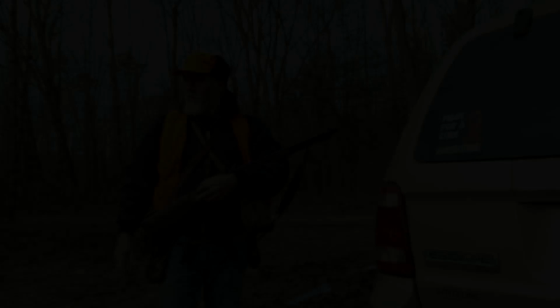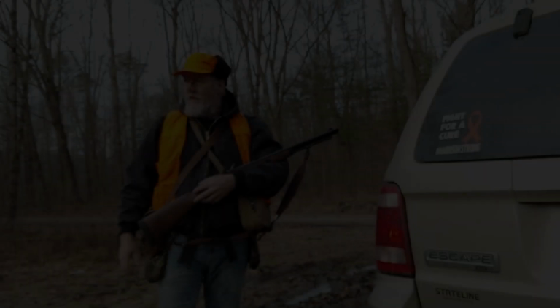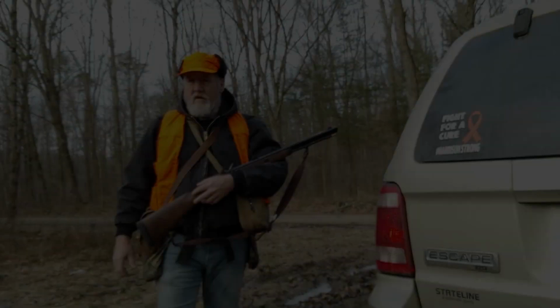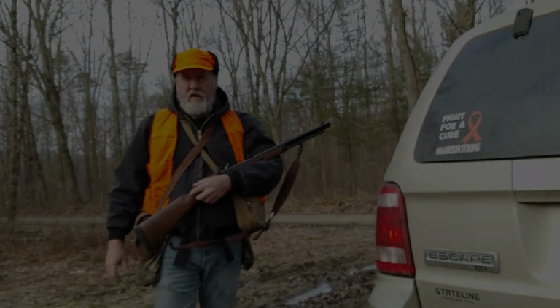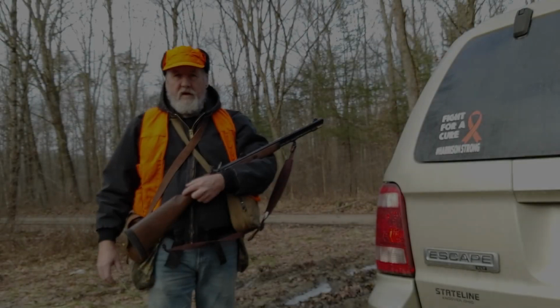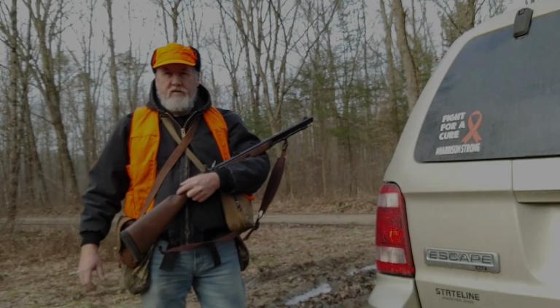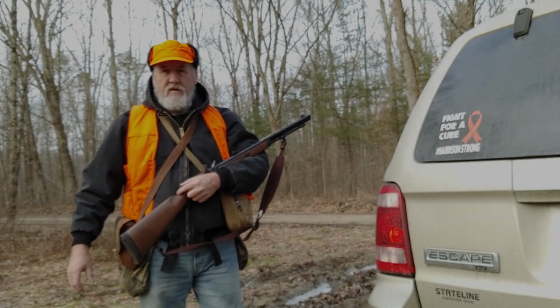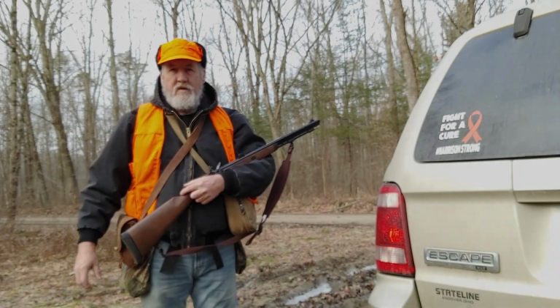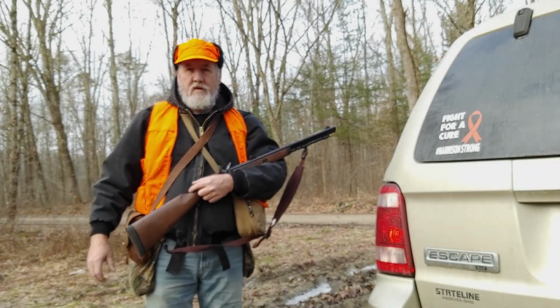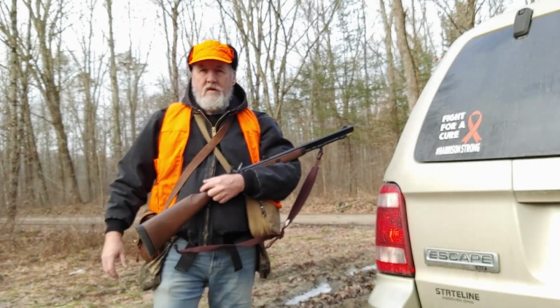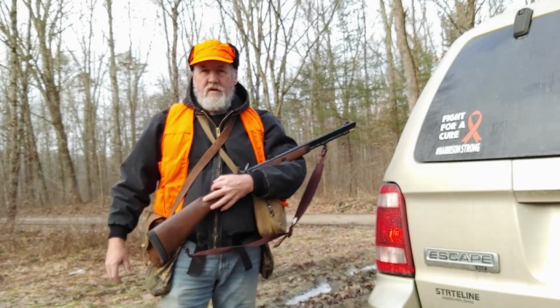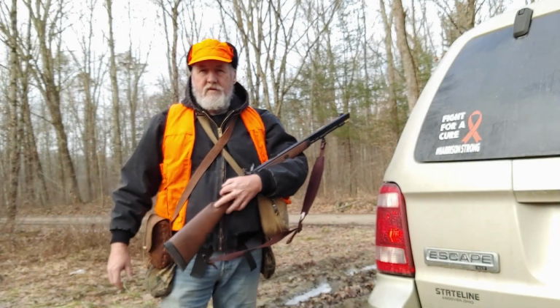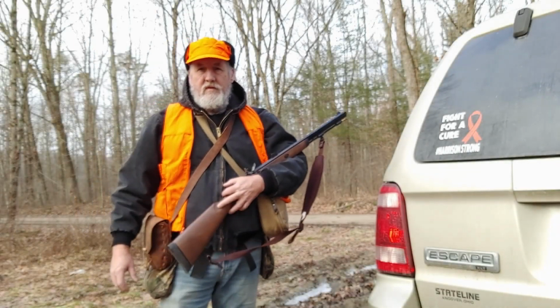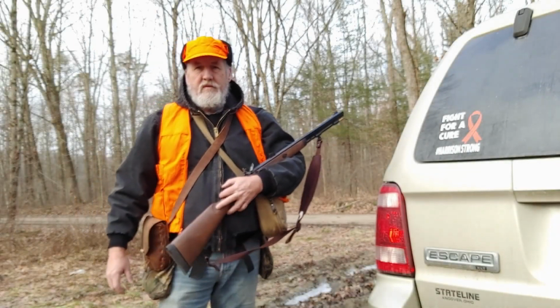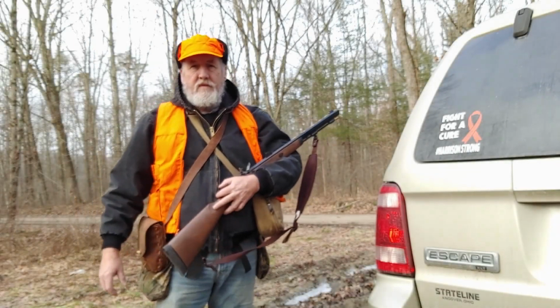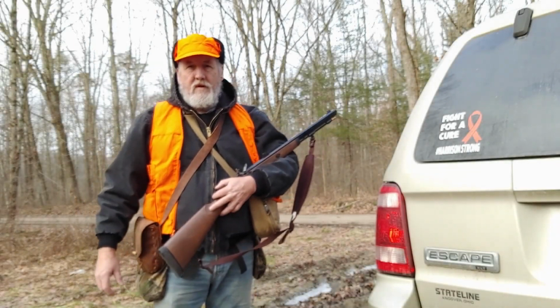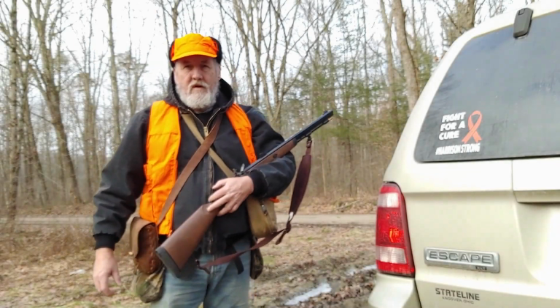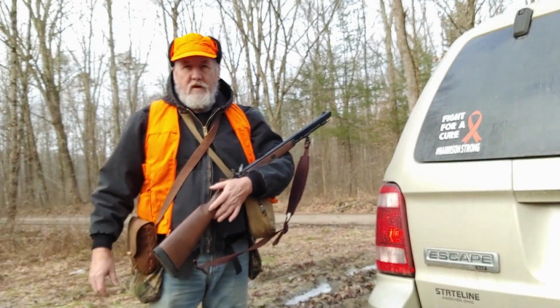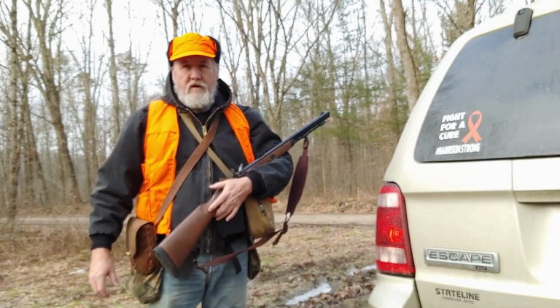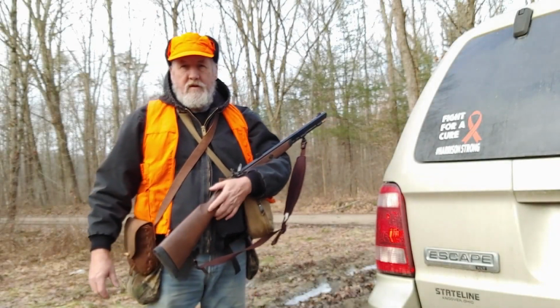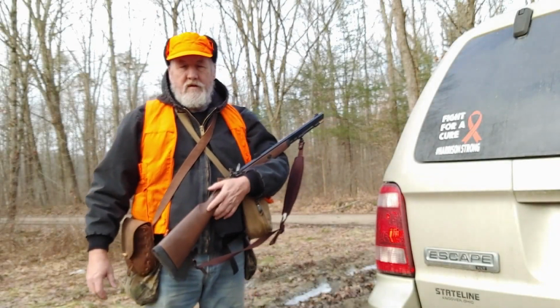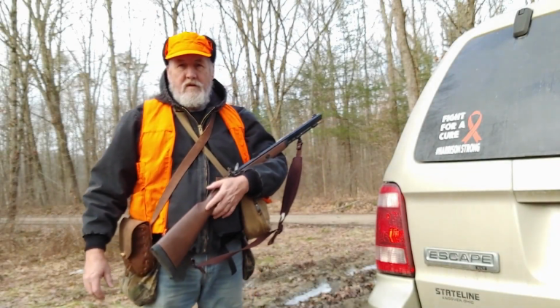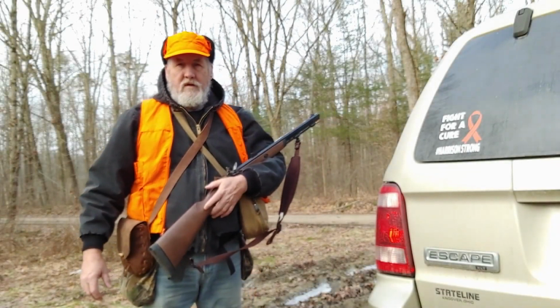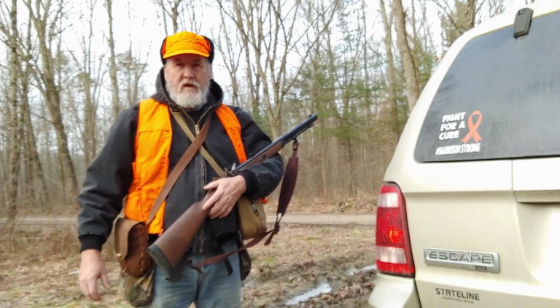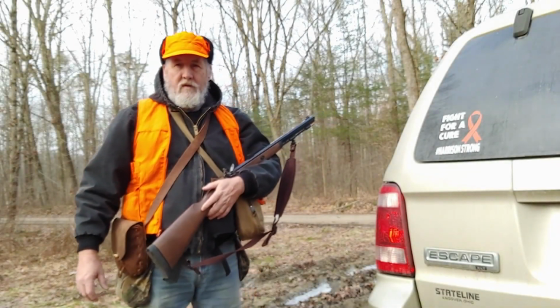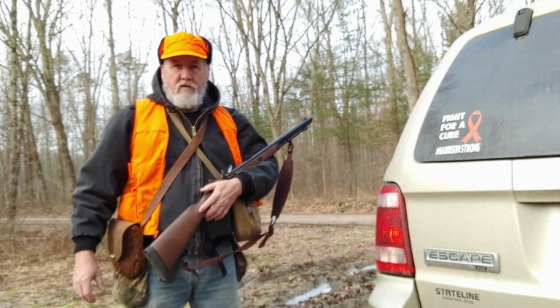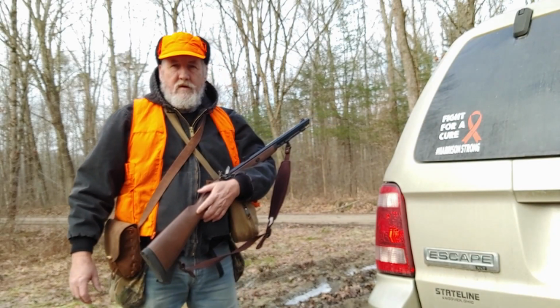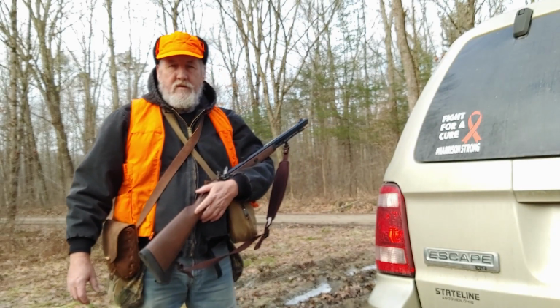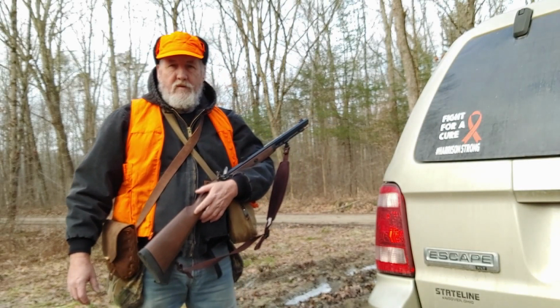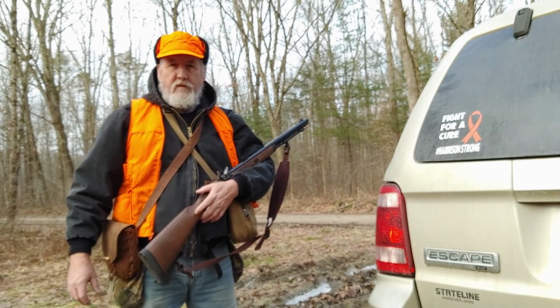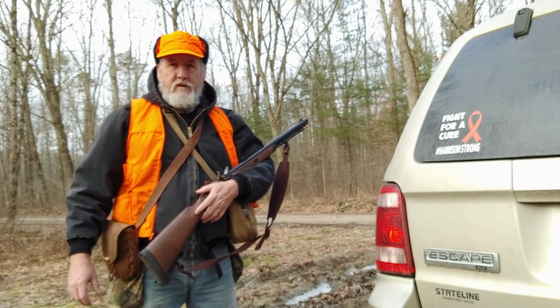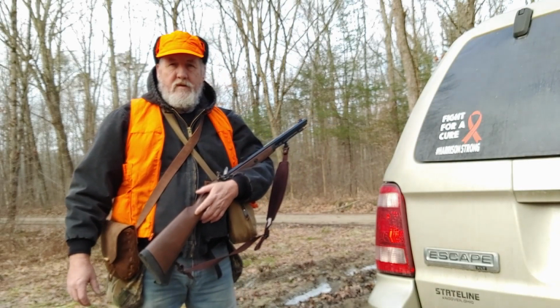Okay guys, let's go do some flintlock hunting — hang around and see what we can do.